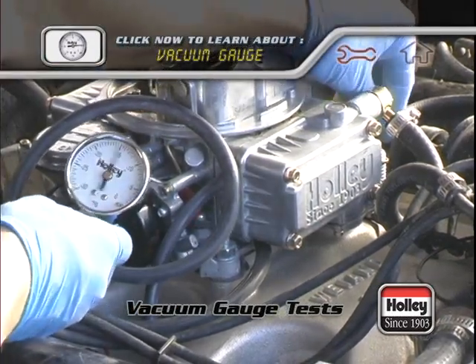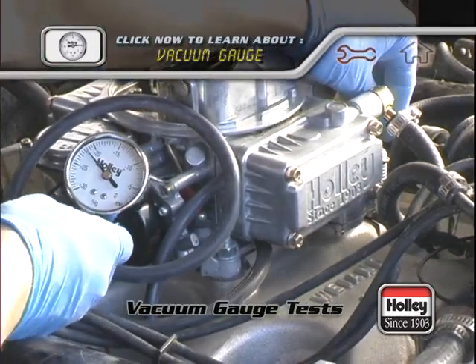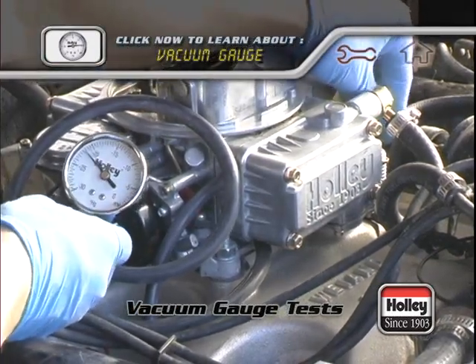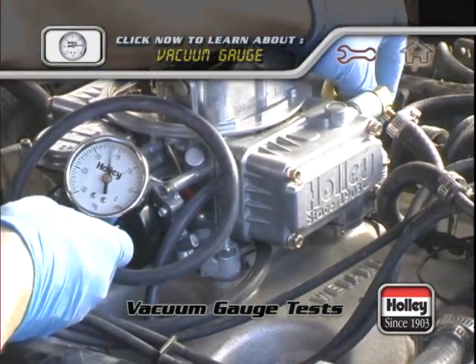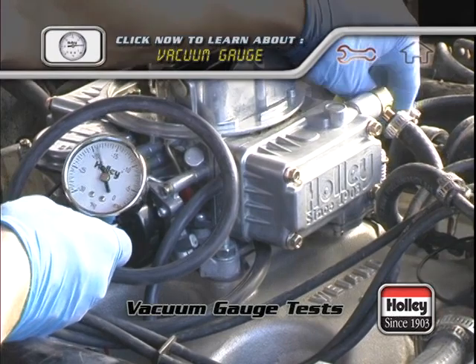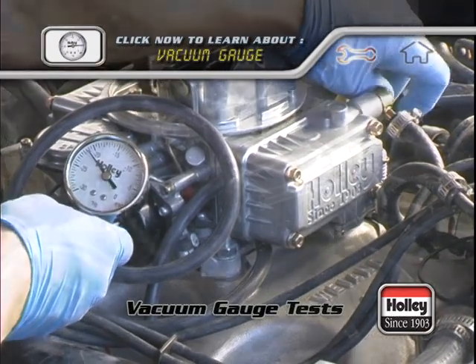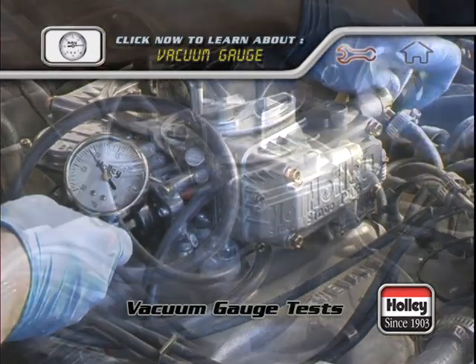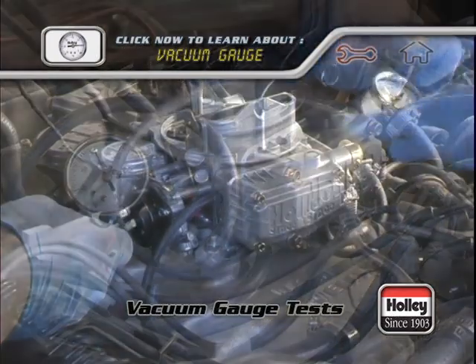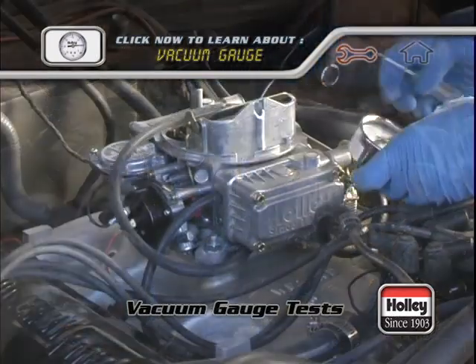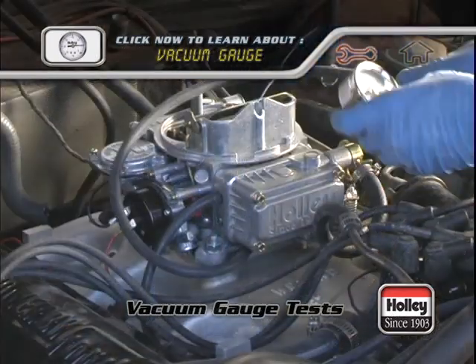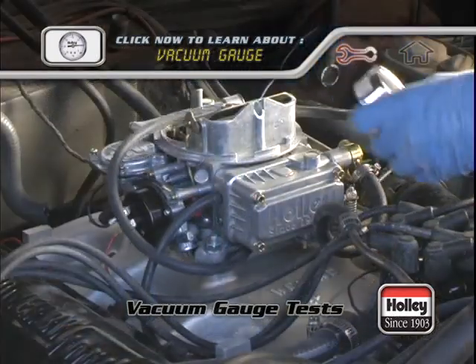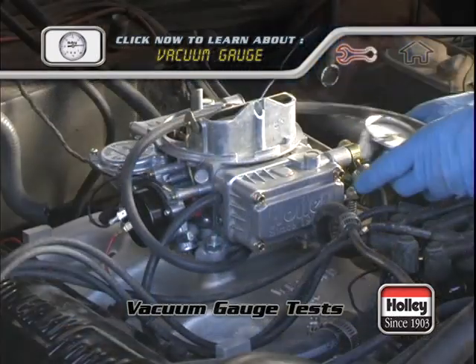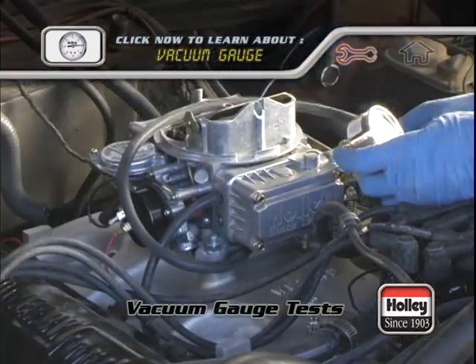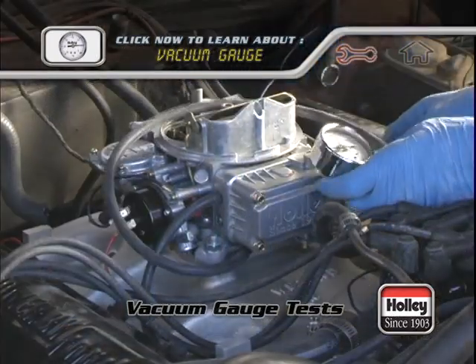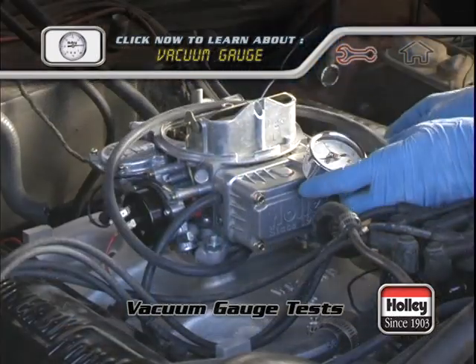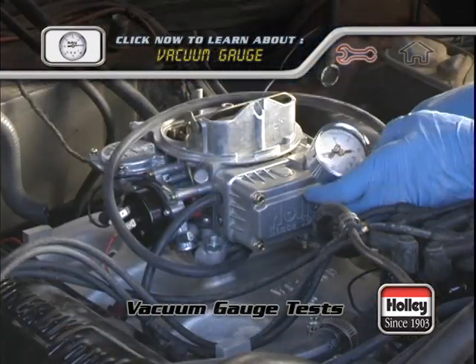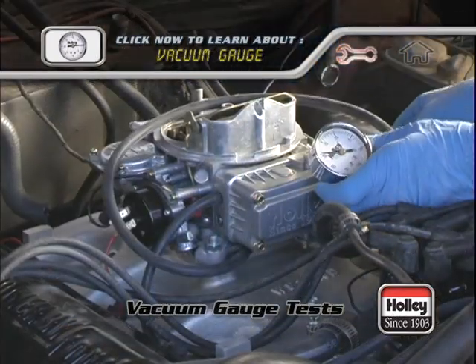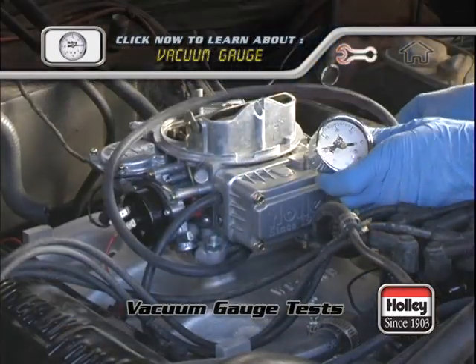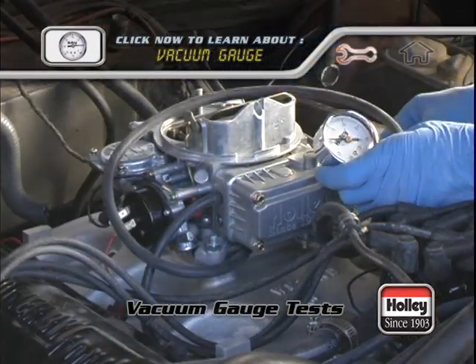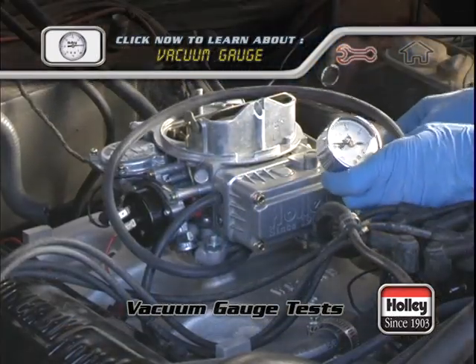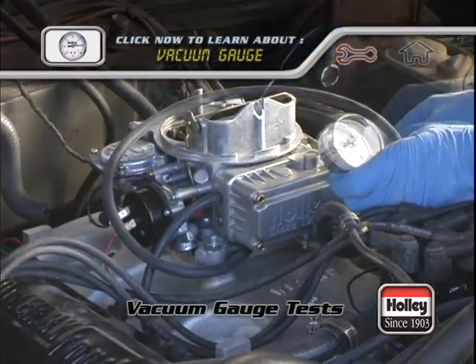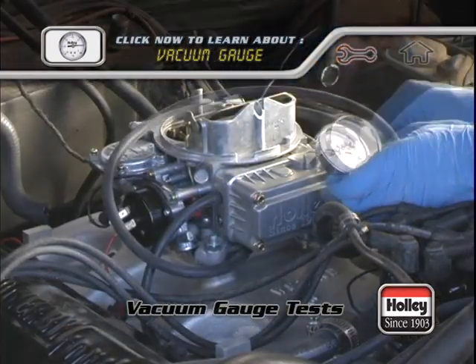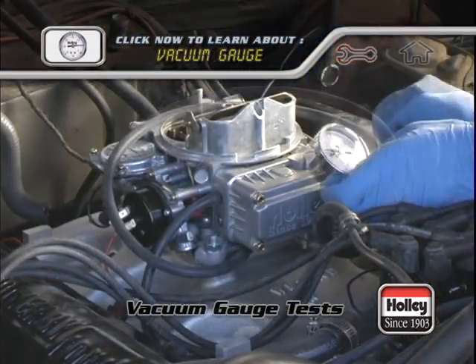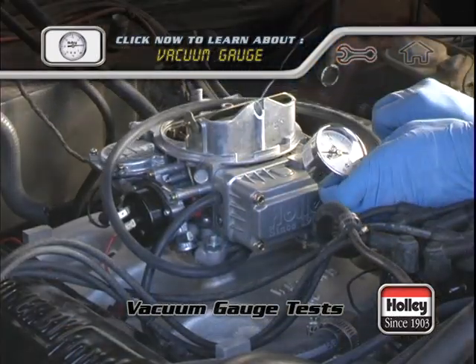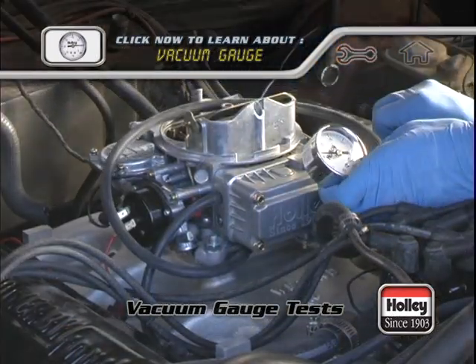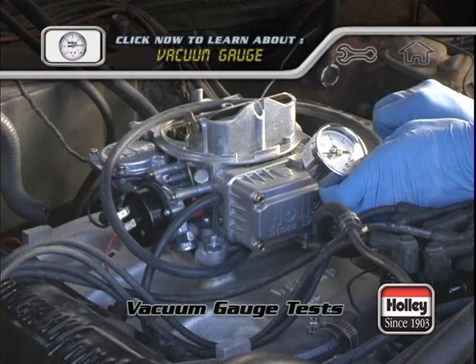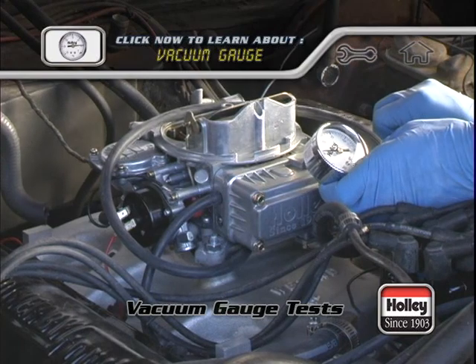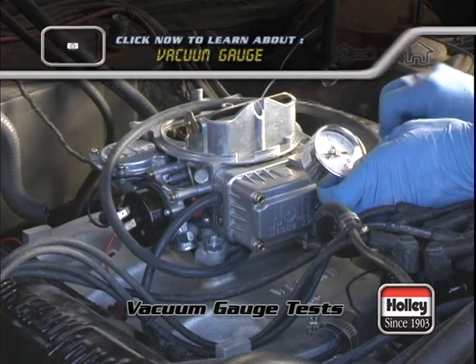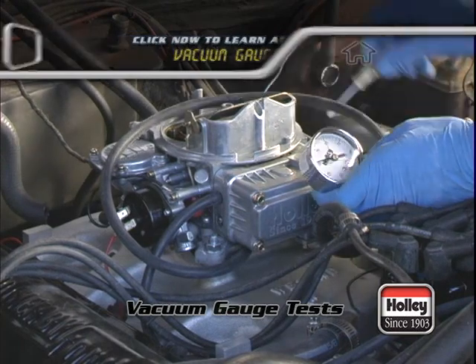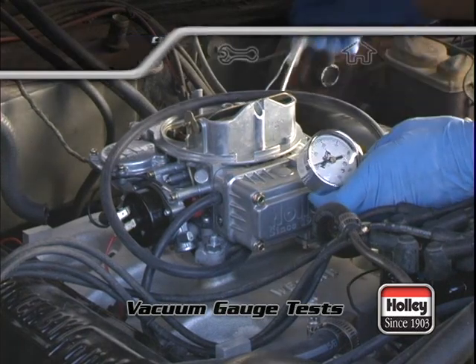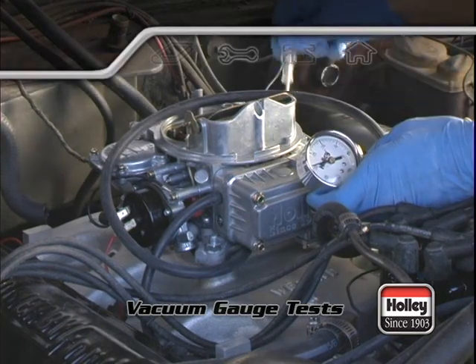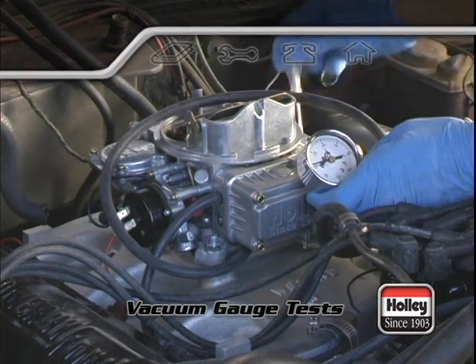The following tests and inspections will help you locate mechanical problems in the engine that may cause rough running, lack of power, or hard starting.